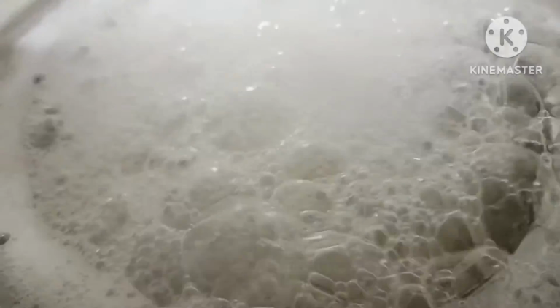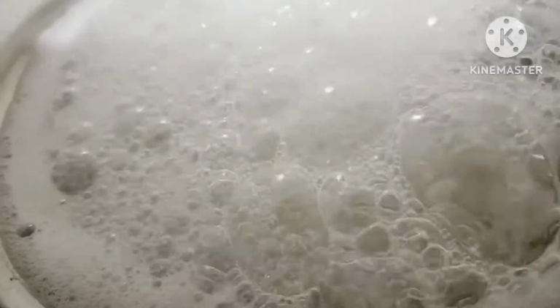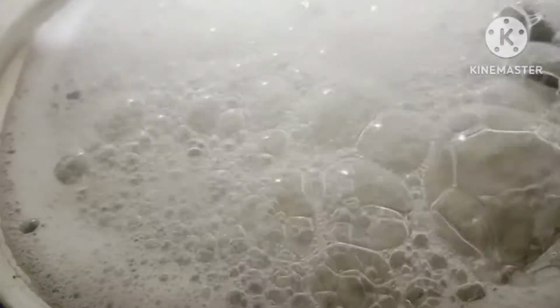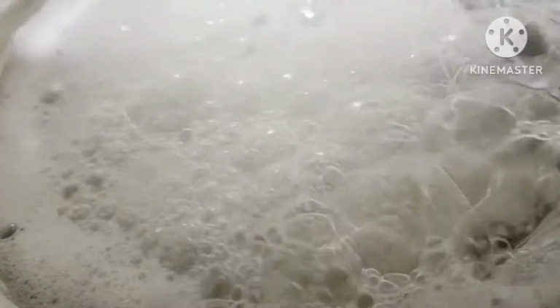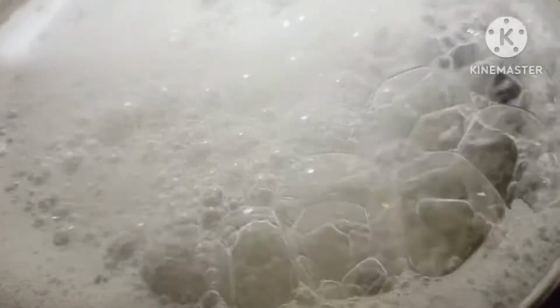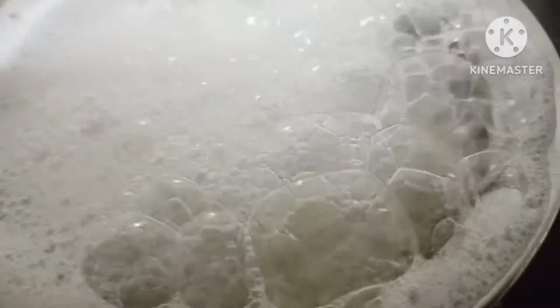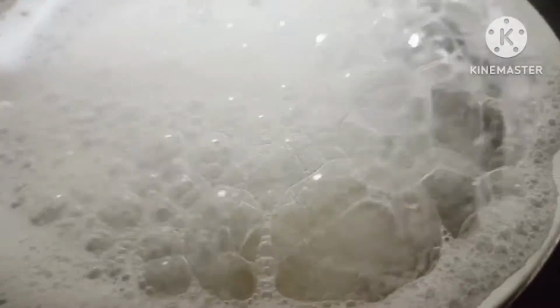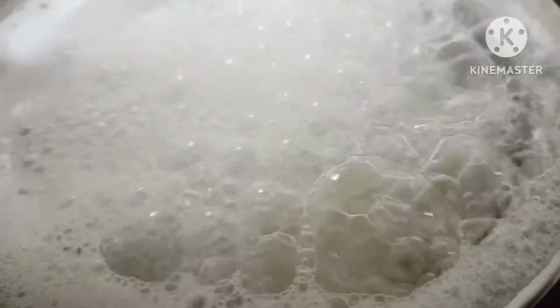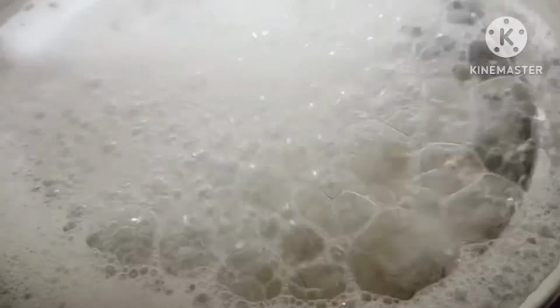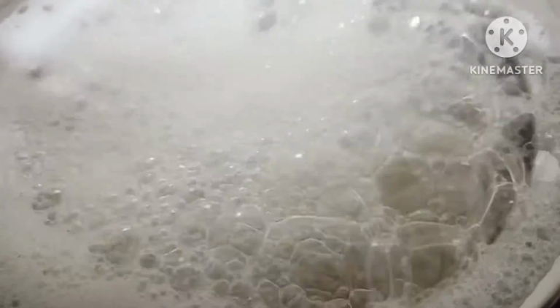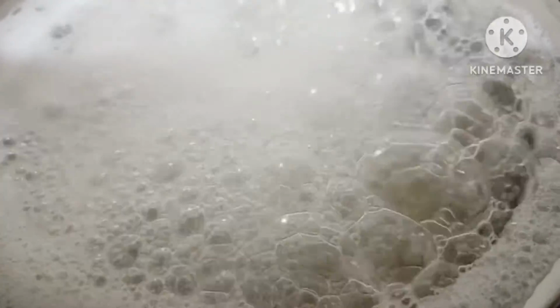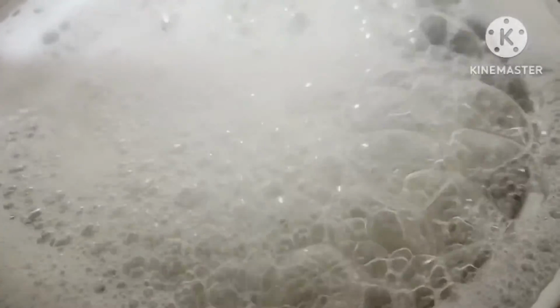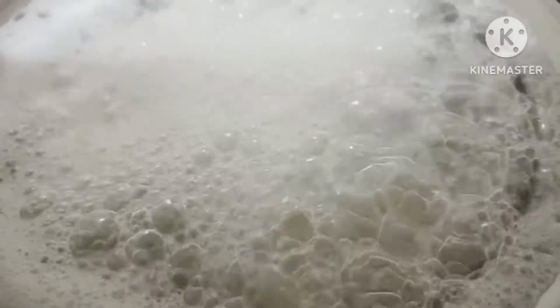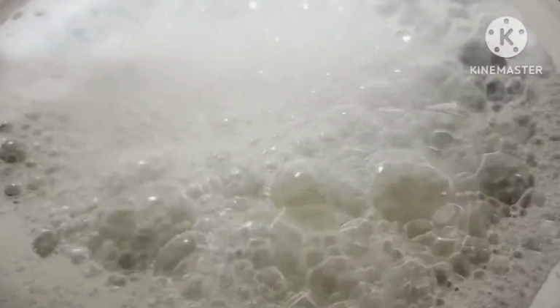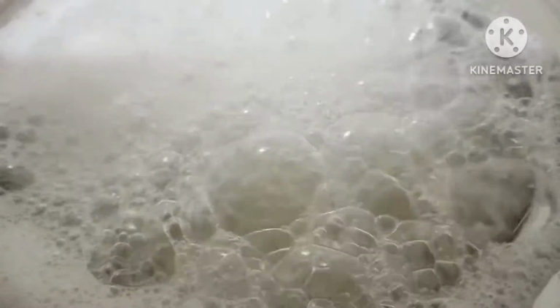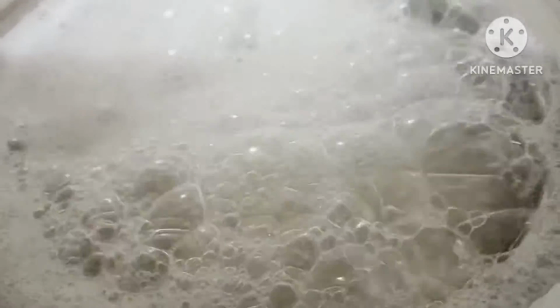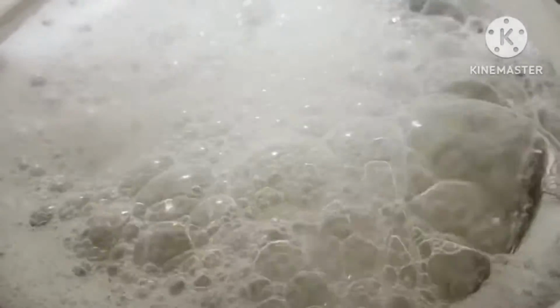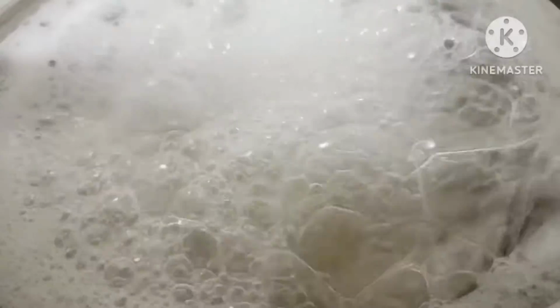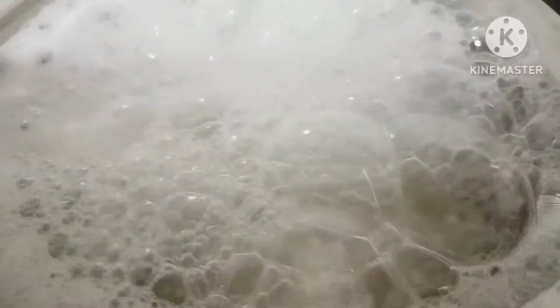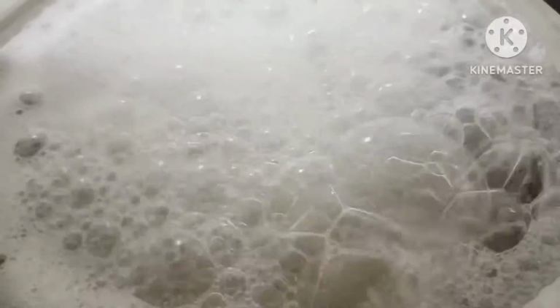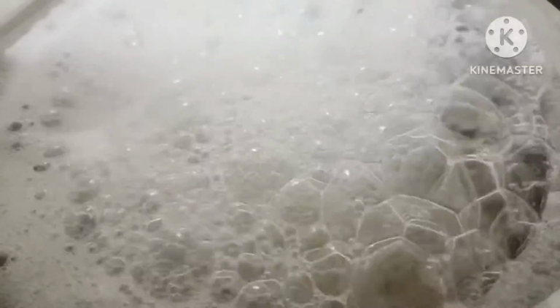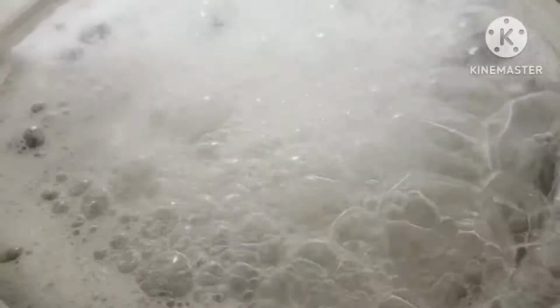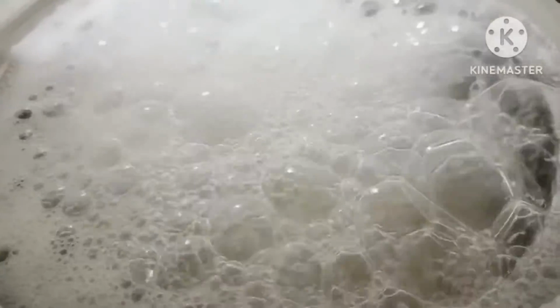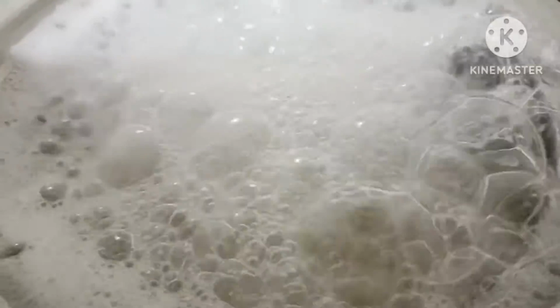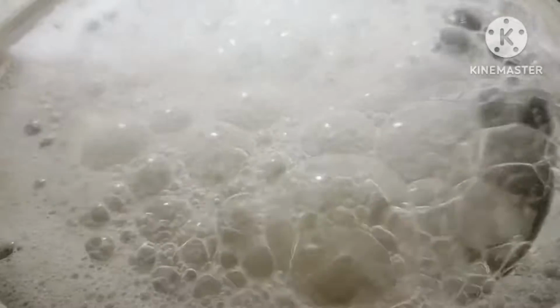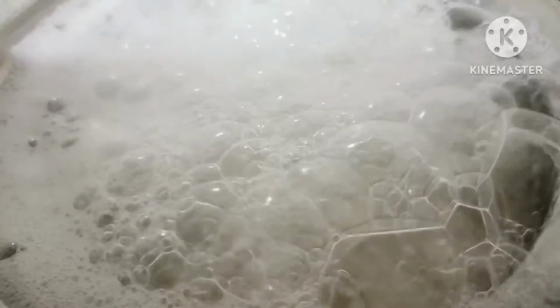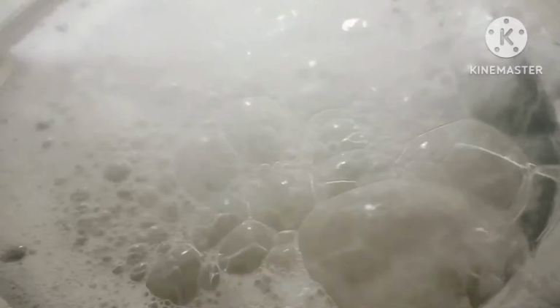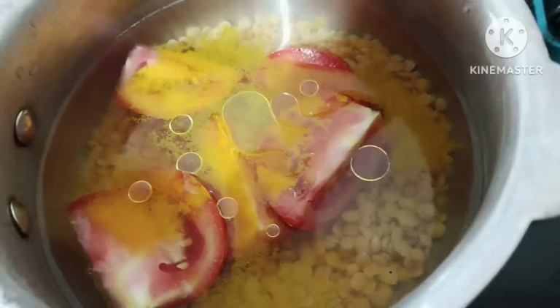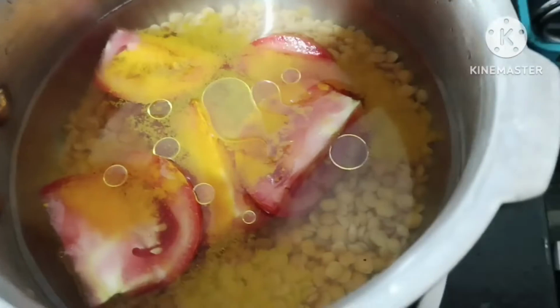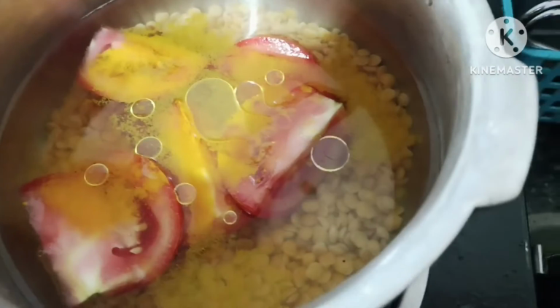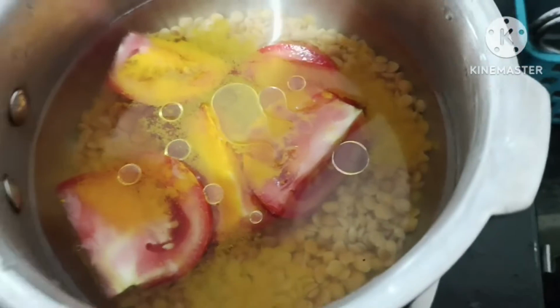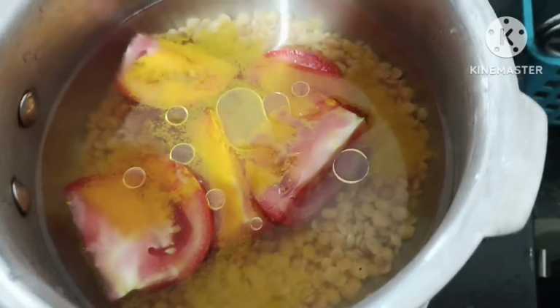Hi friends, good morning! I am going to show you my lunch today. Here is my lunch today.